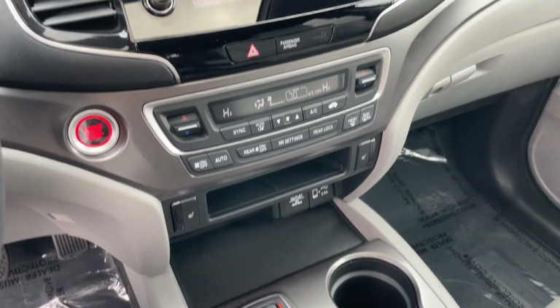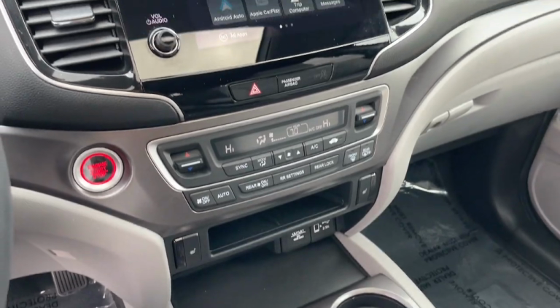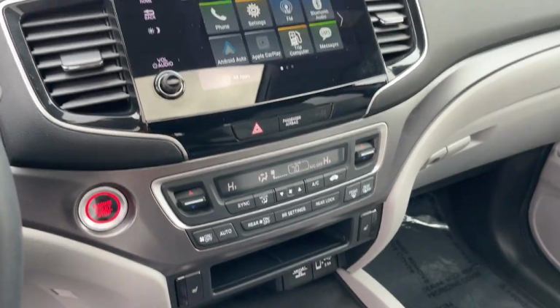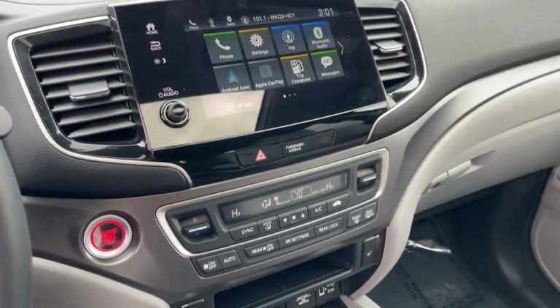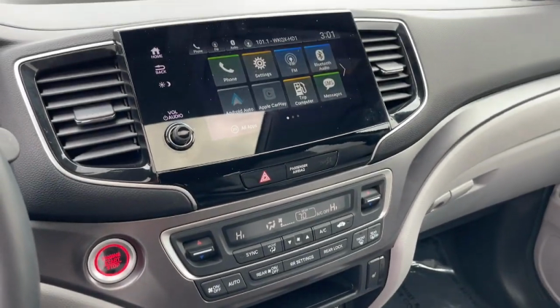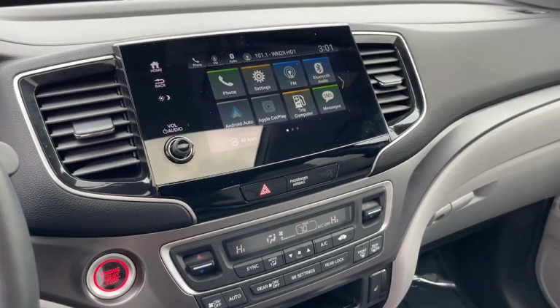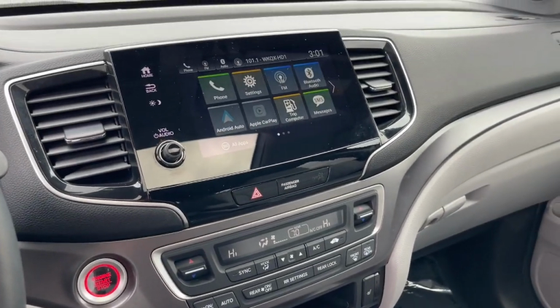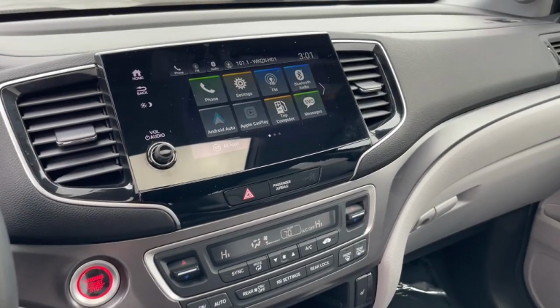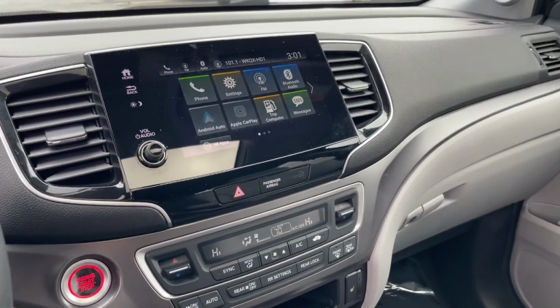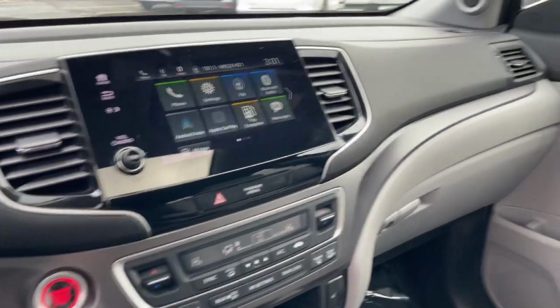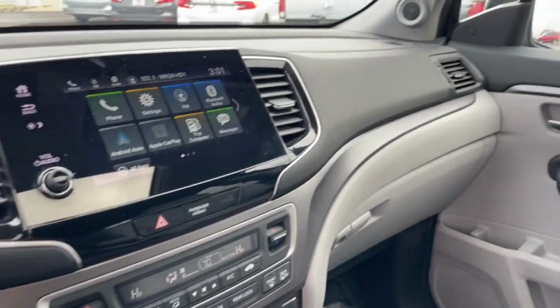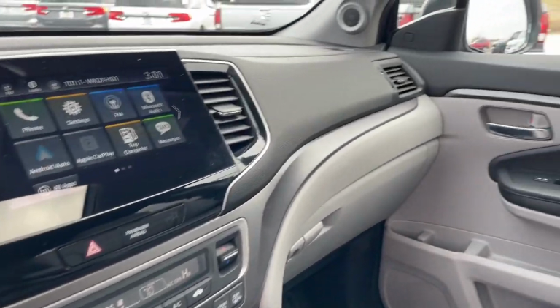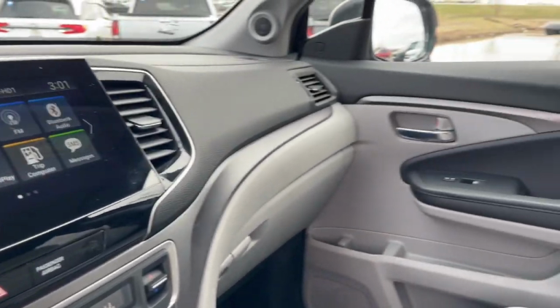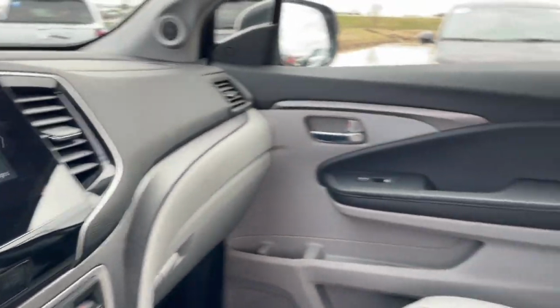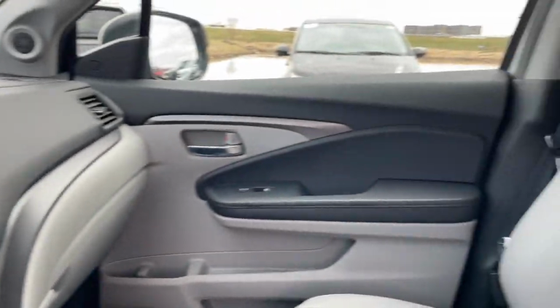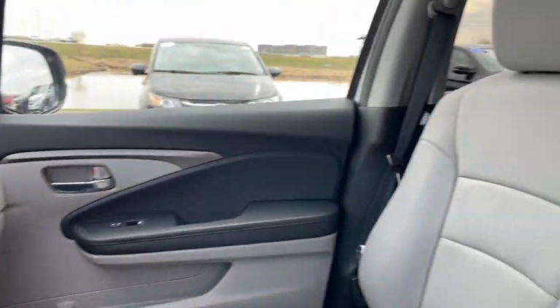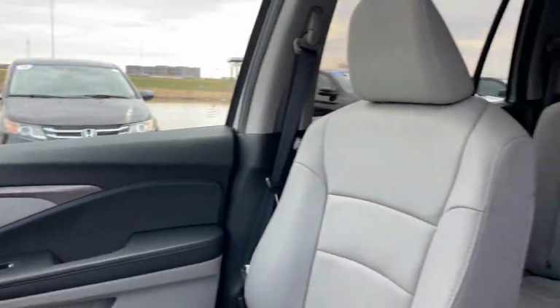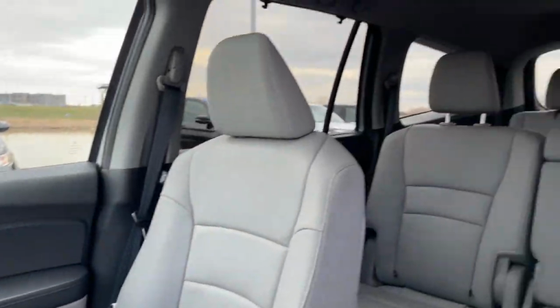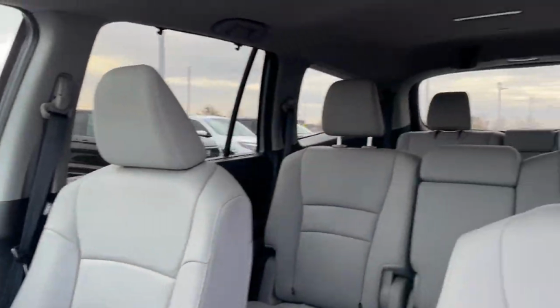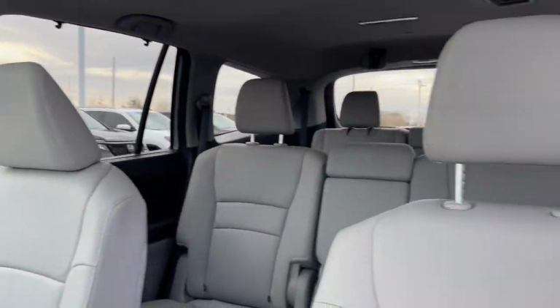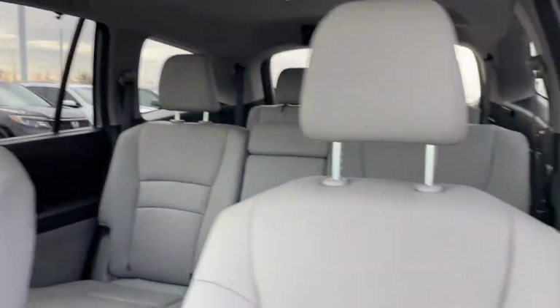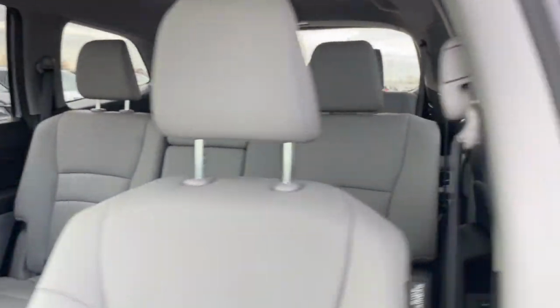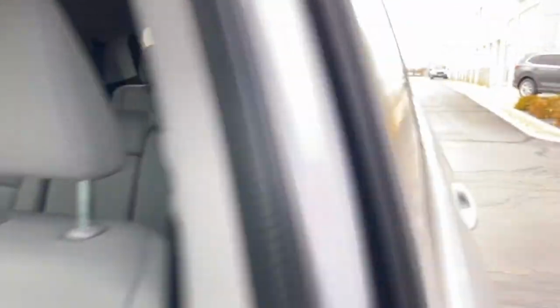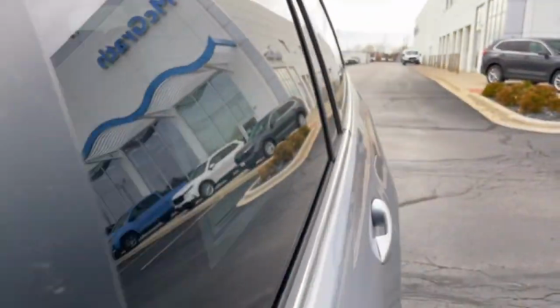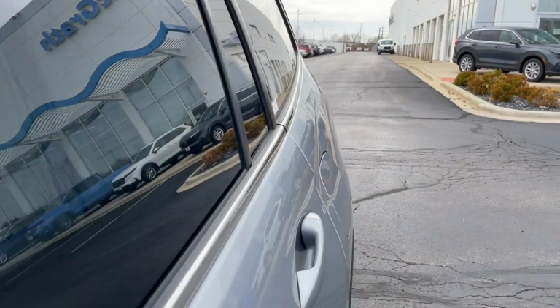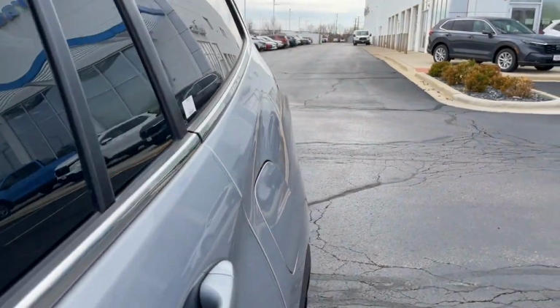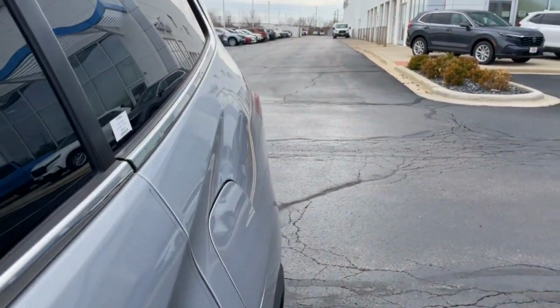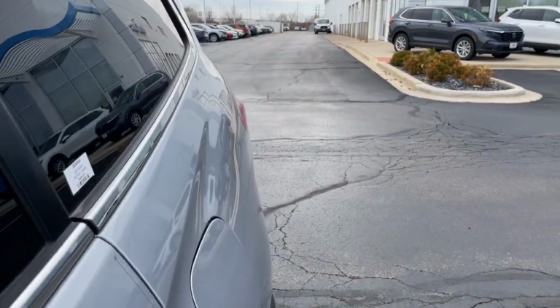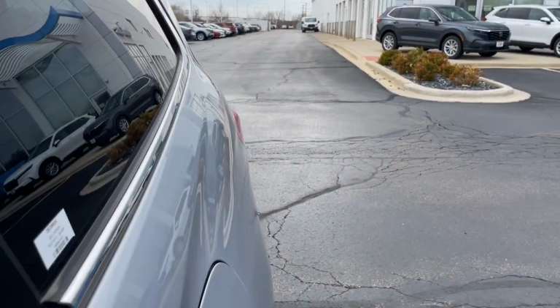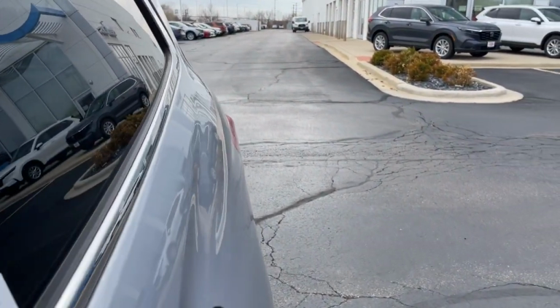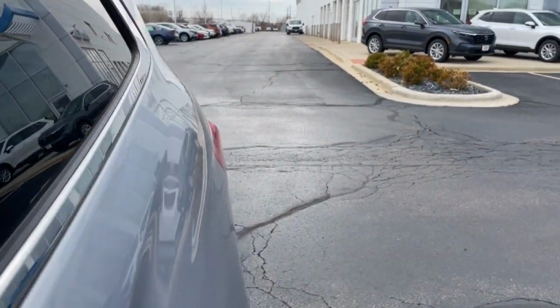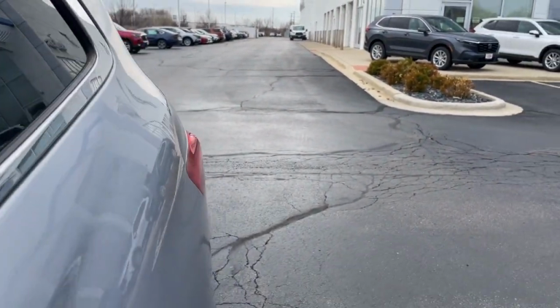Modern refinement meets rugged capability in this family-friendly Honda Pilot. Come on in and take it out for a drive.